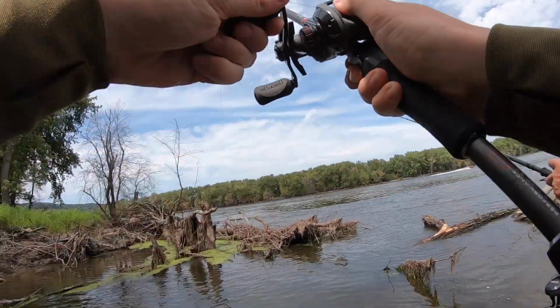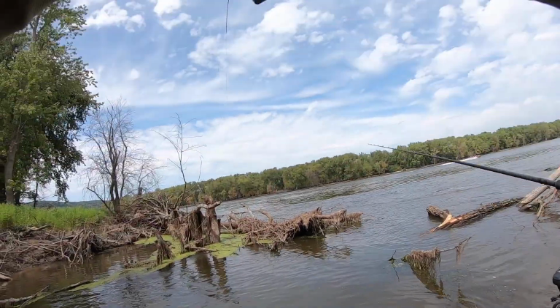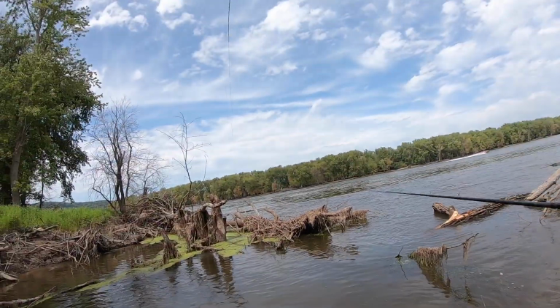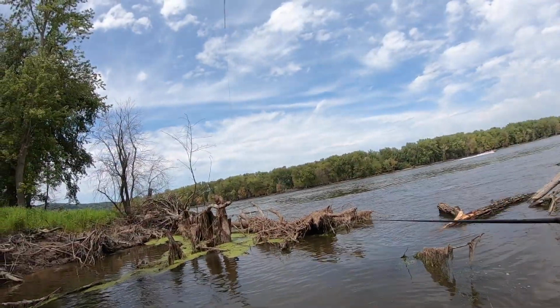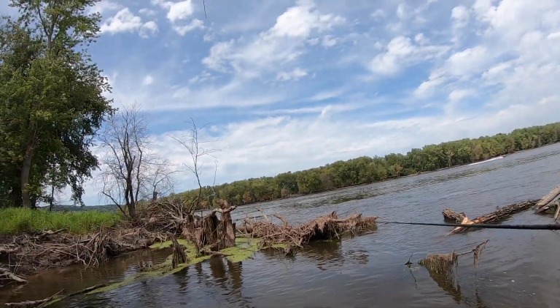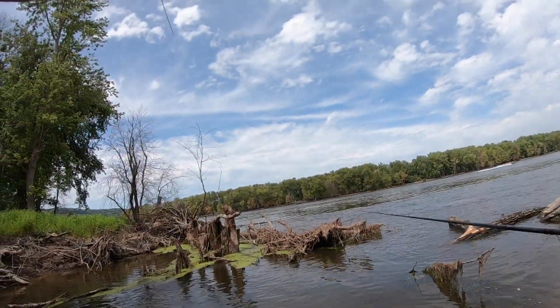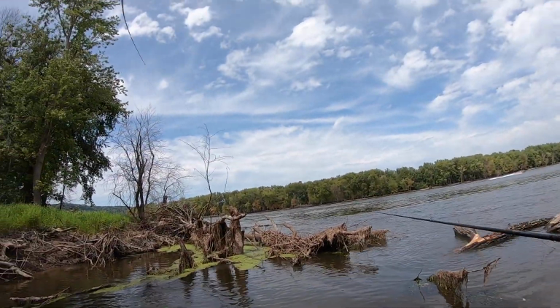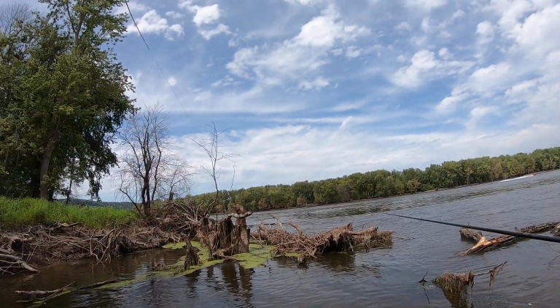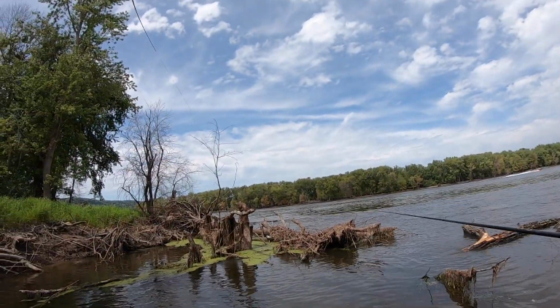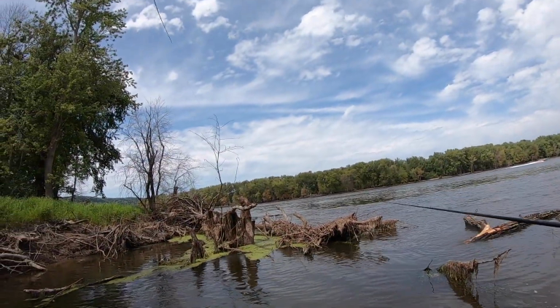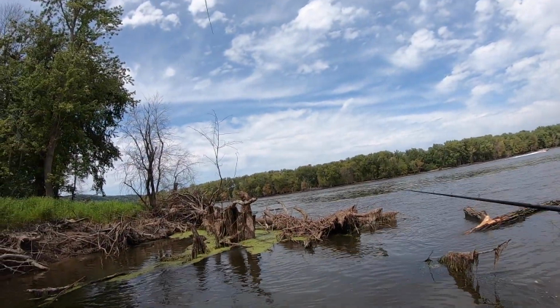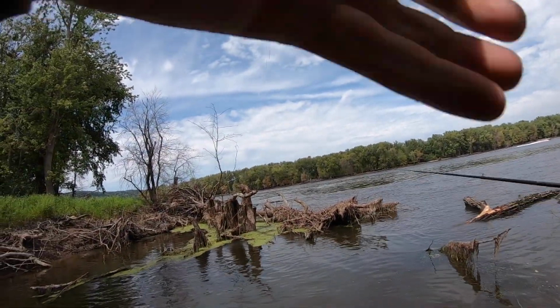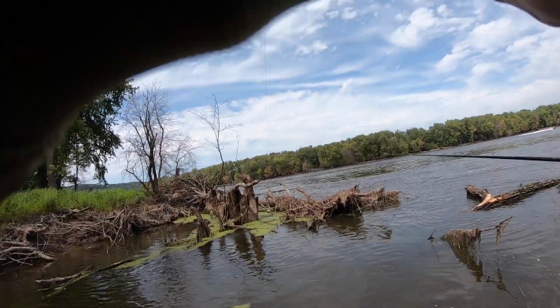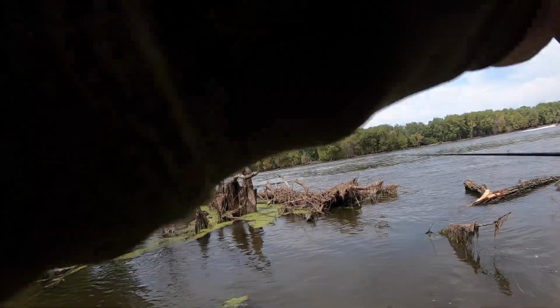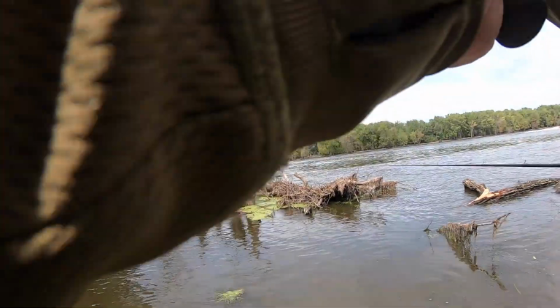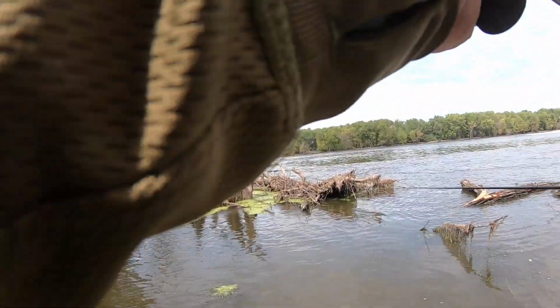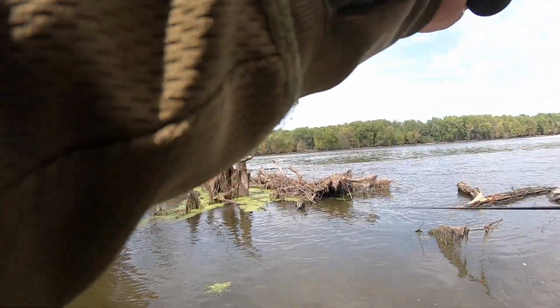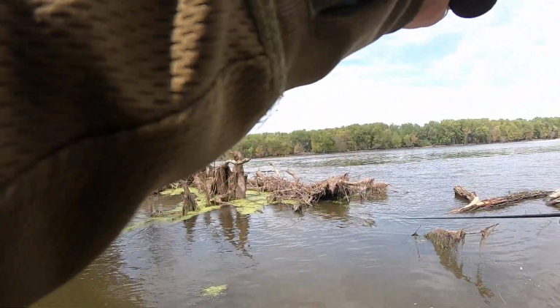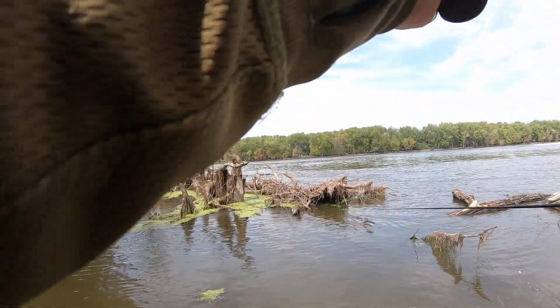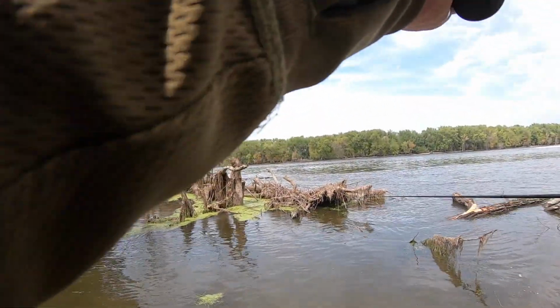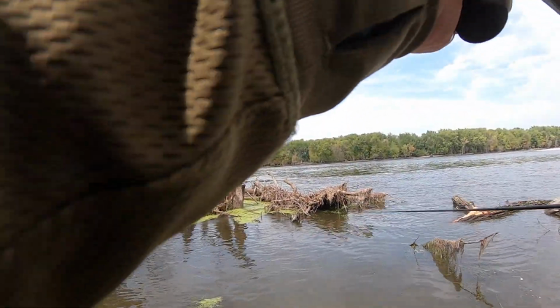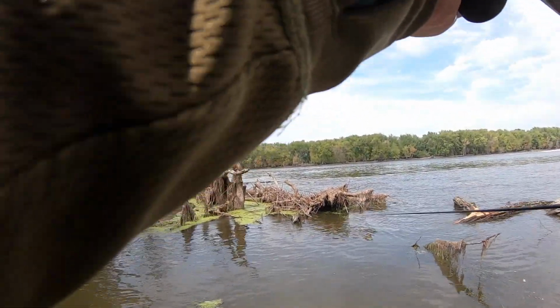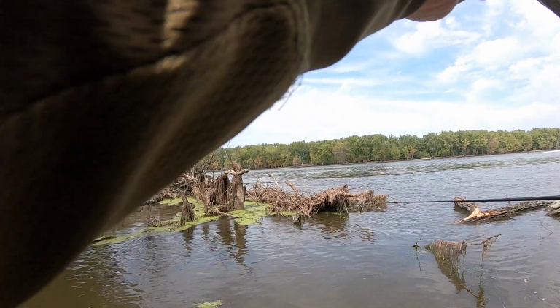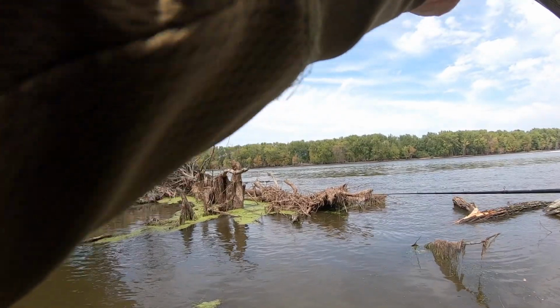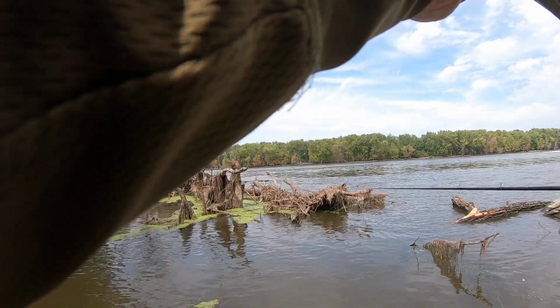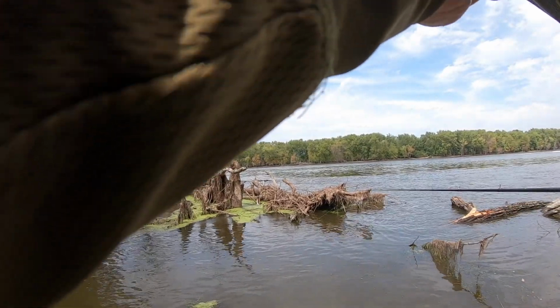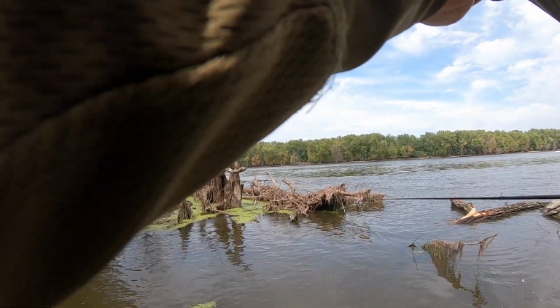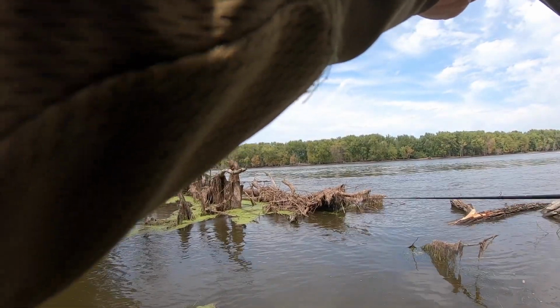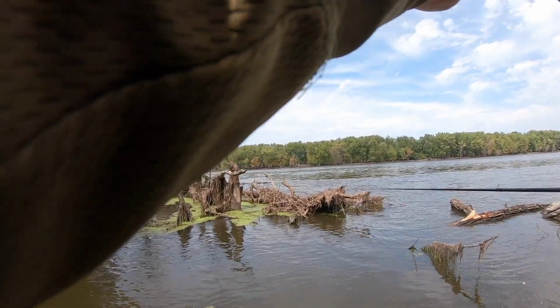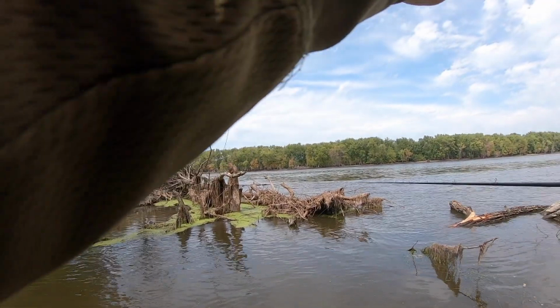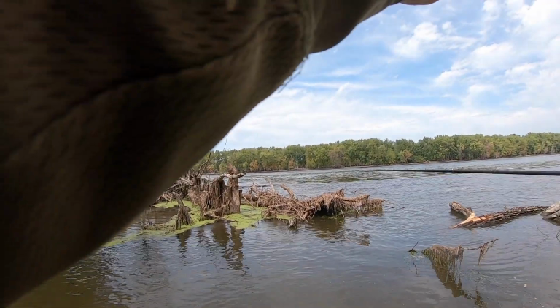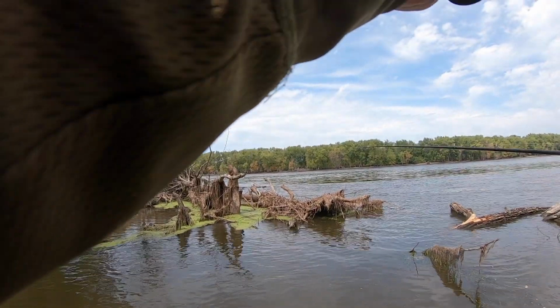Got him. It's a fish. Dude, are you kidding me? It's a freaking smallmouth.